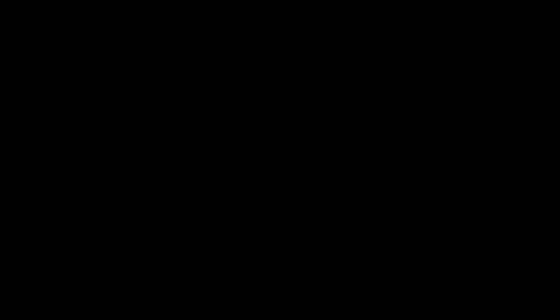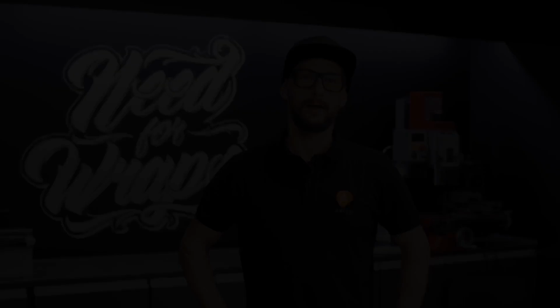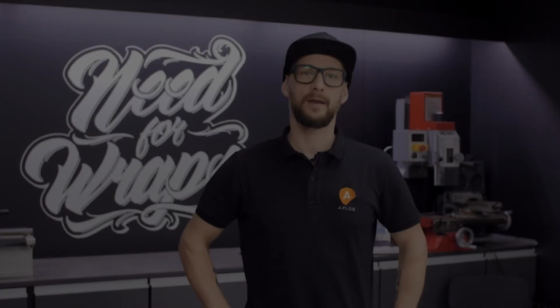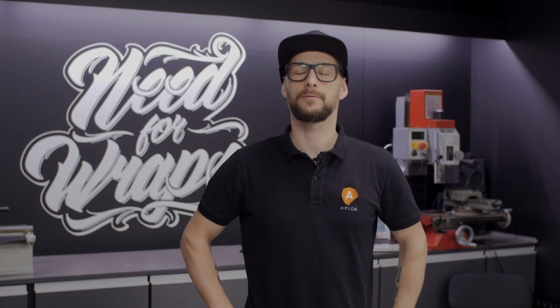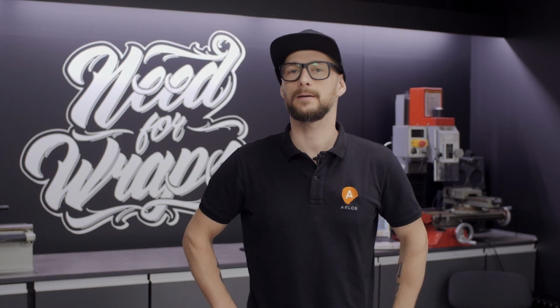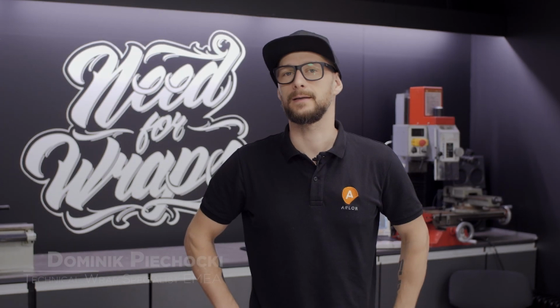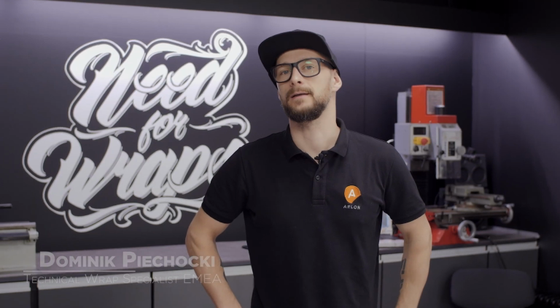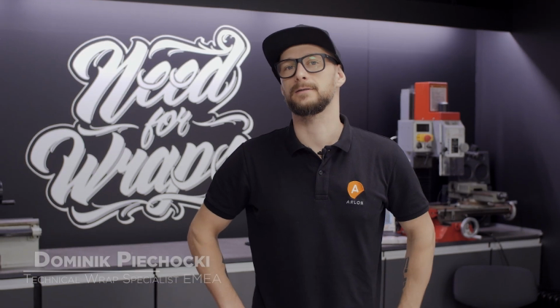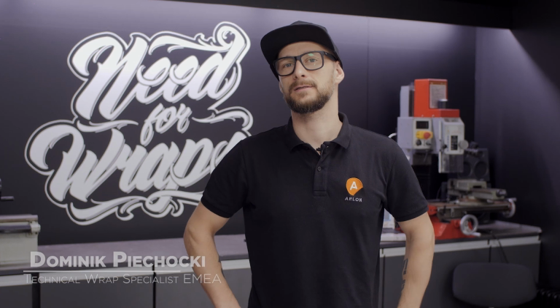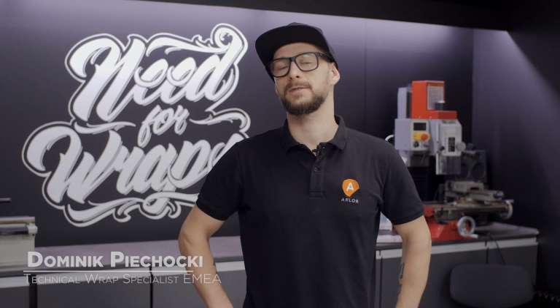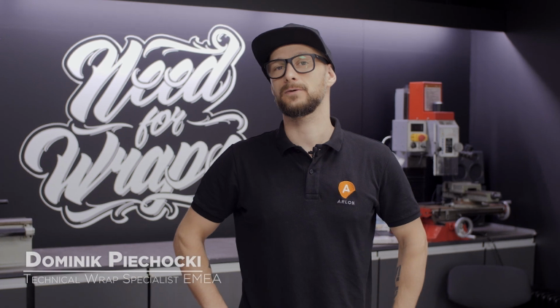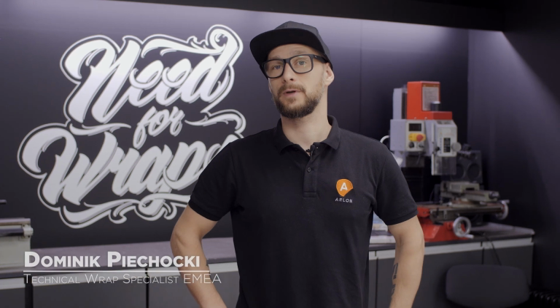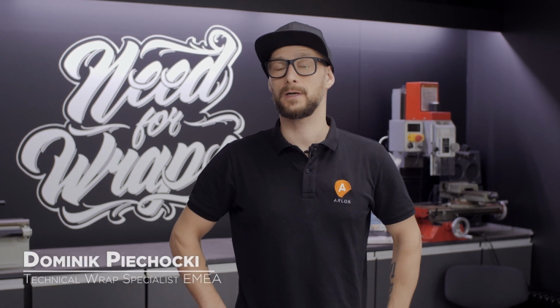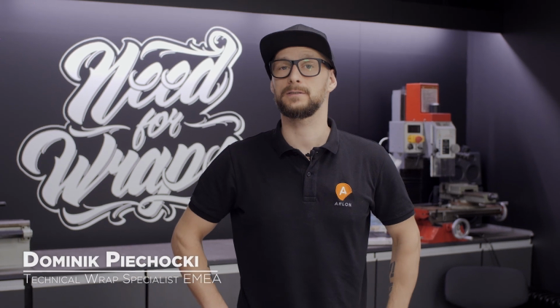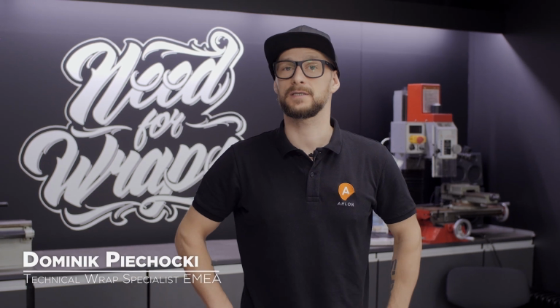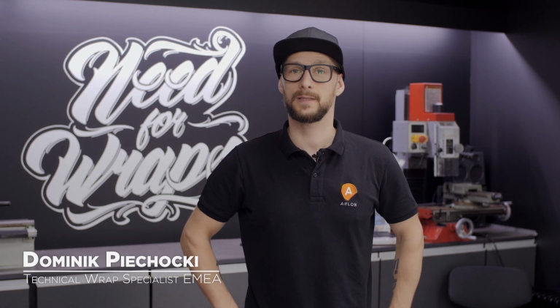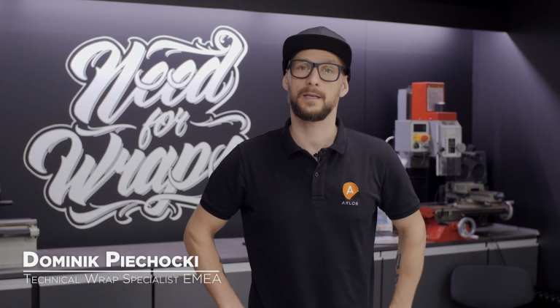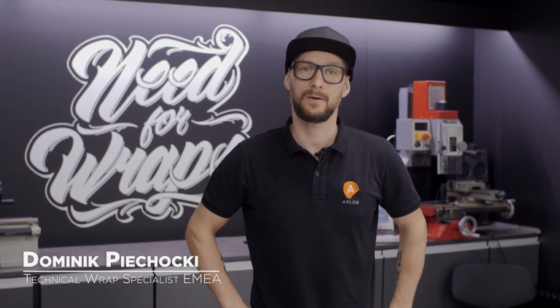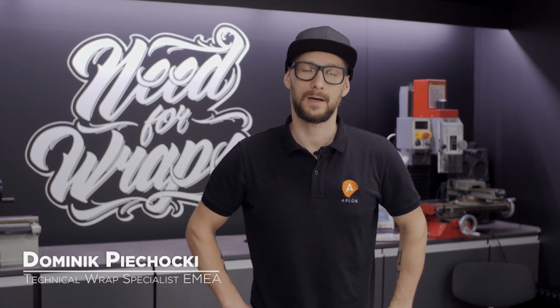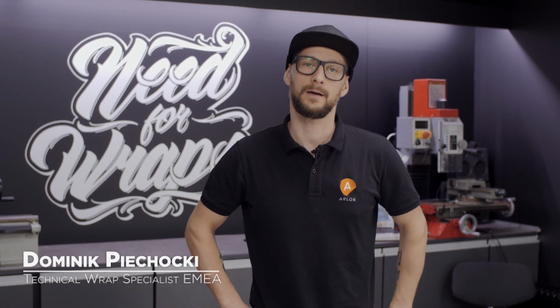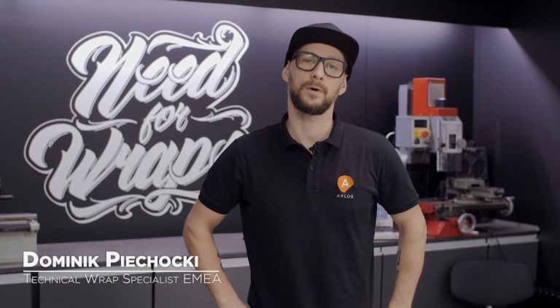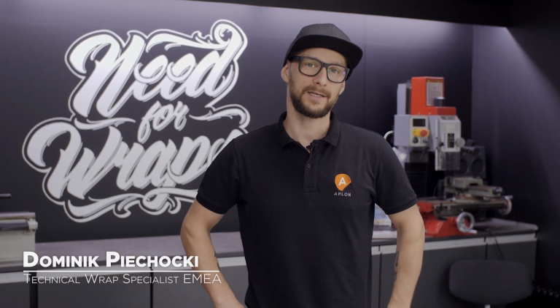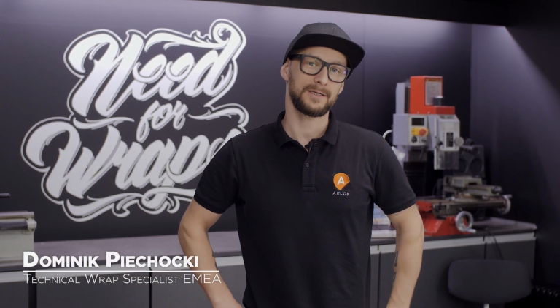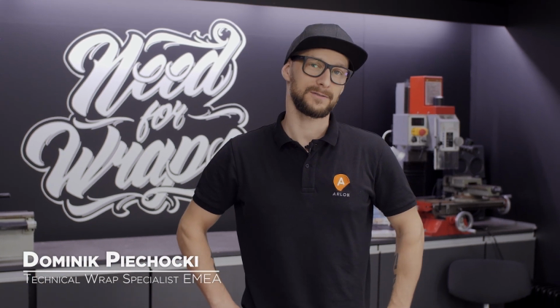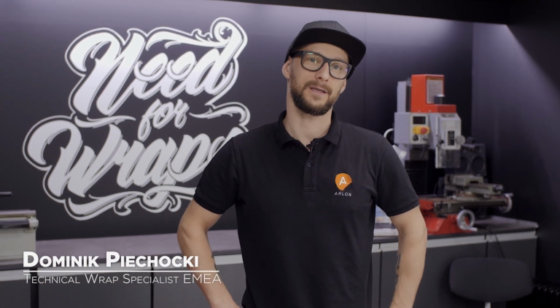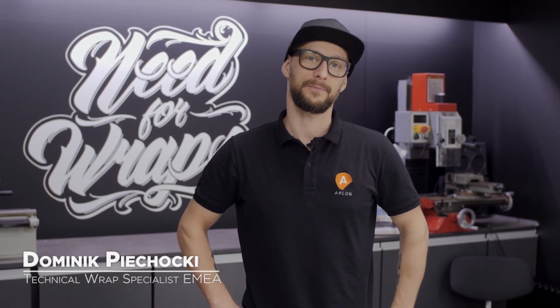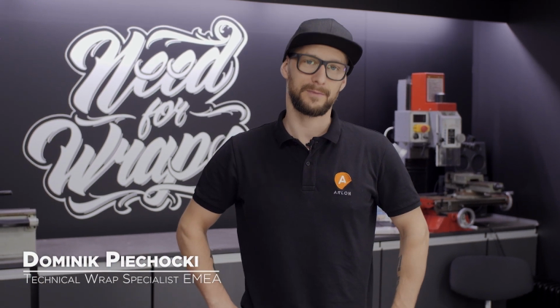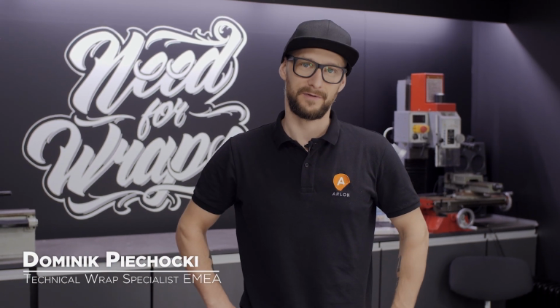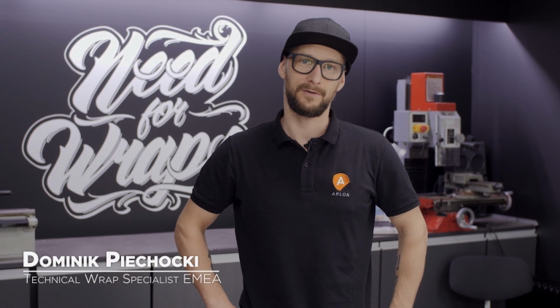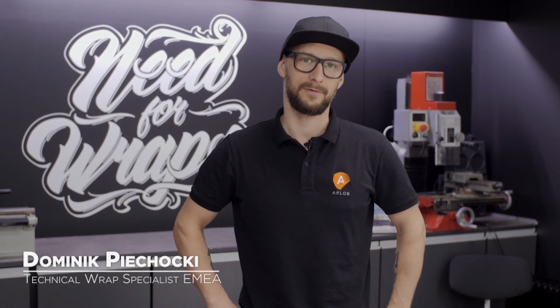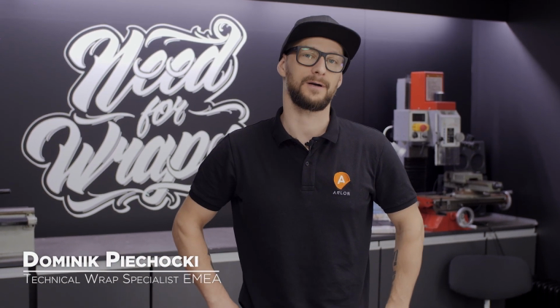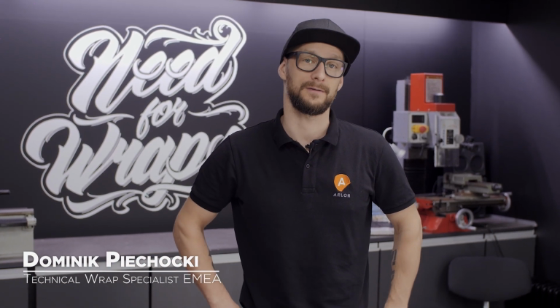Hey everyone, in today's episode we are going to explain what it takes to make a promo video for Arlen.